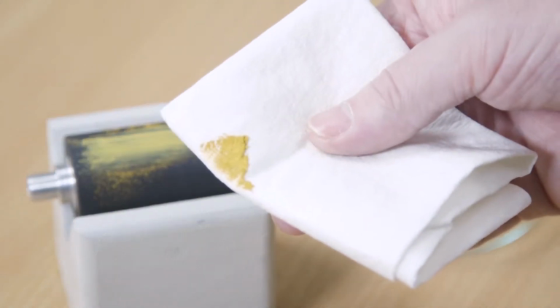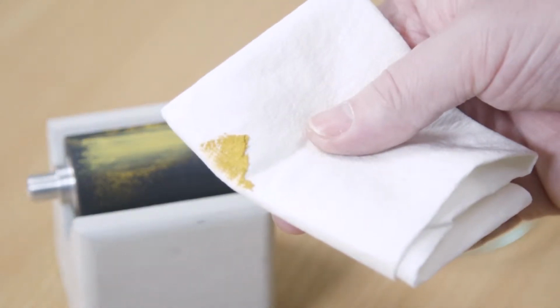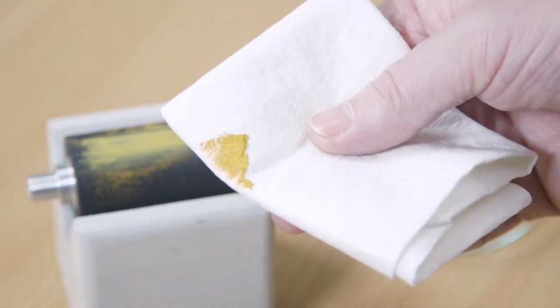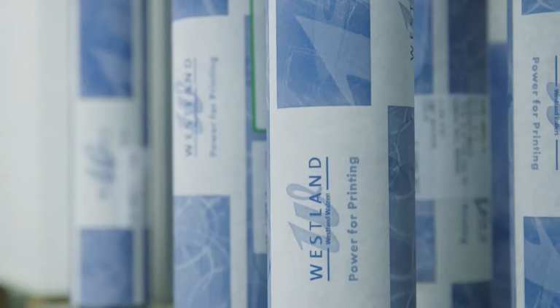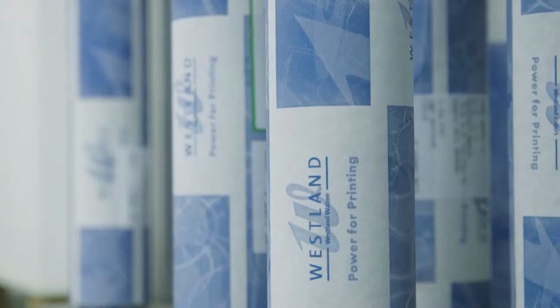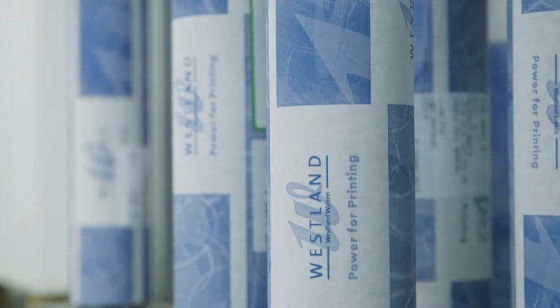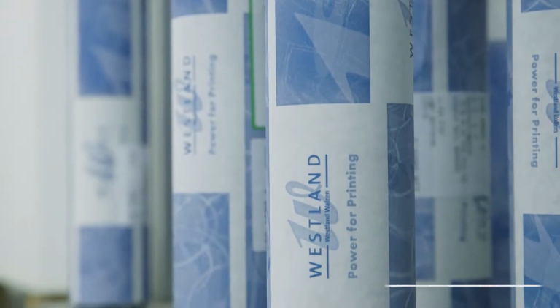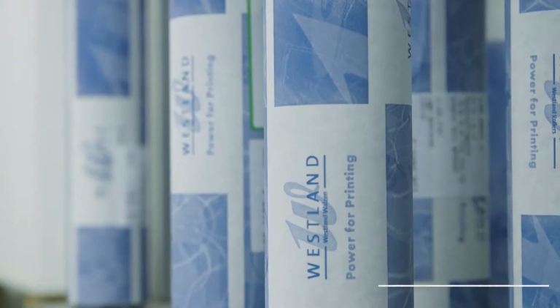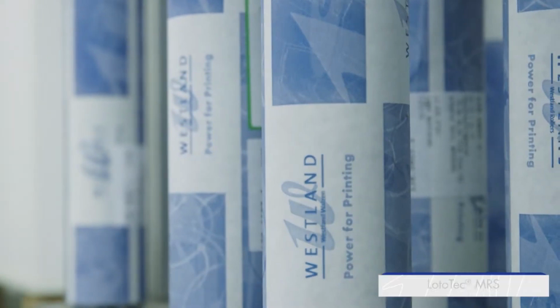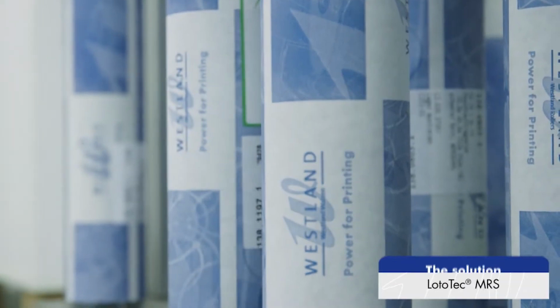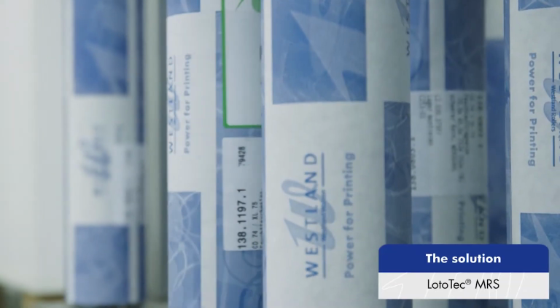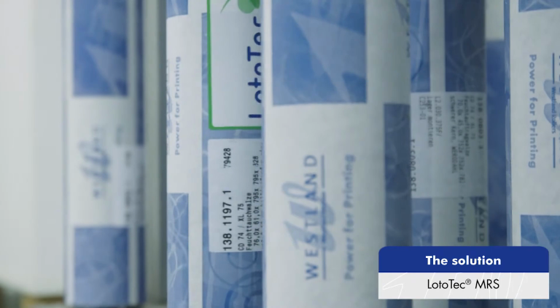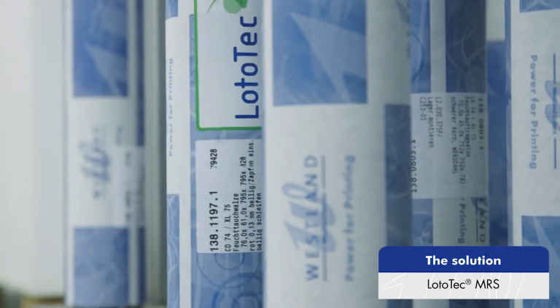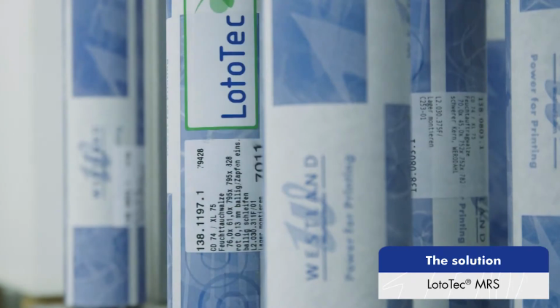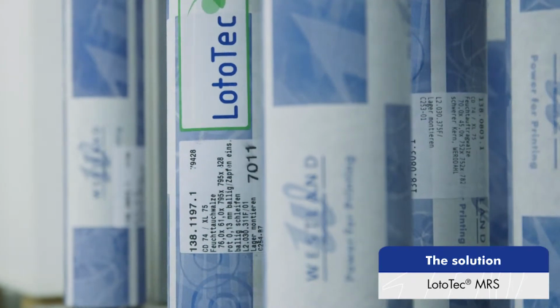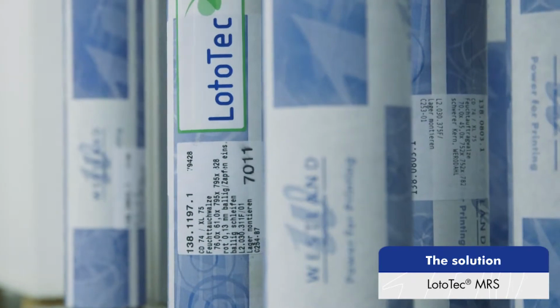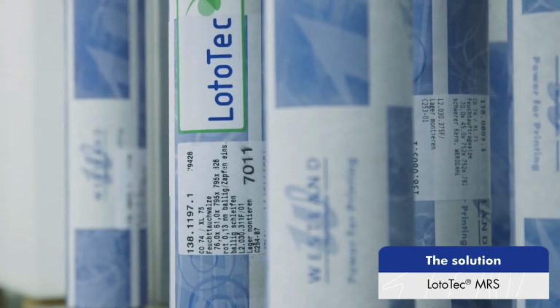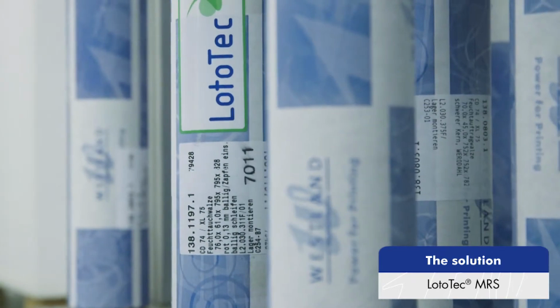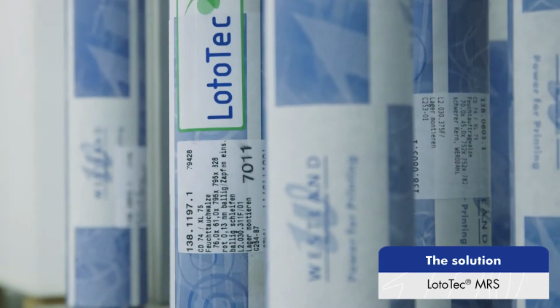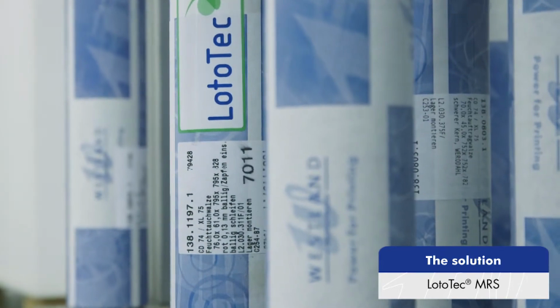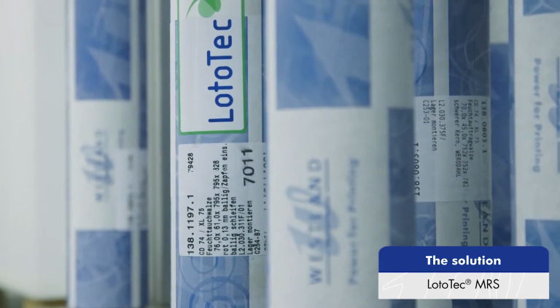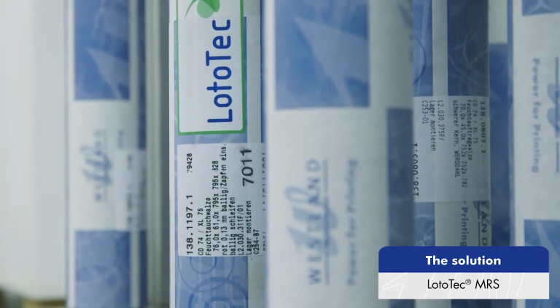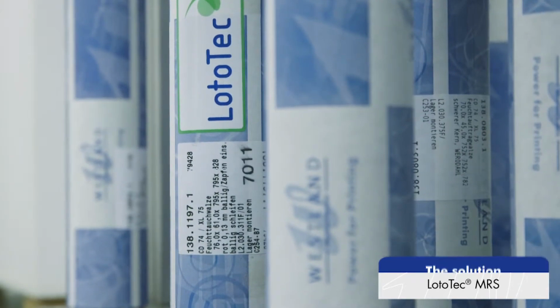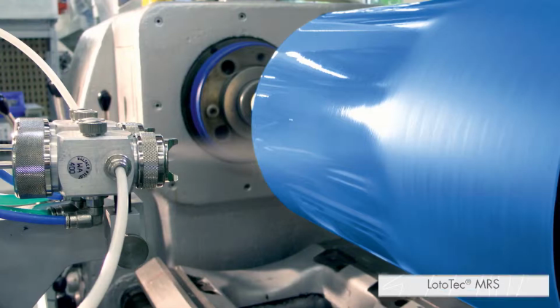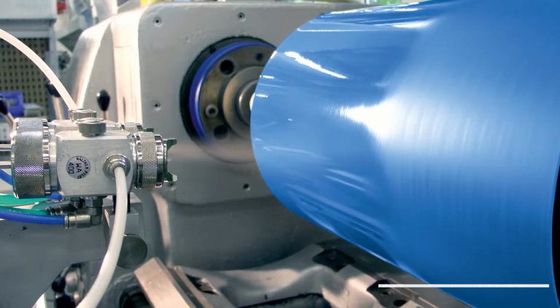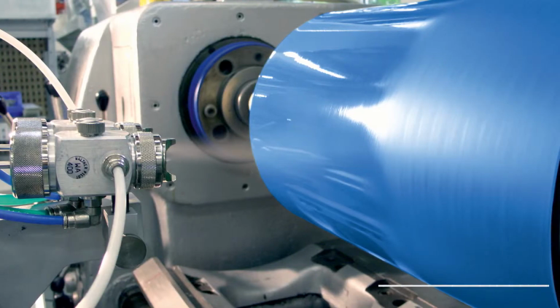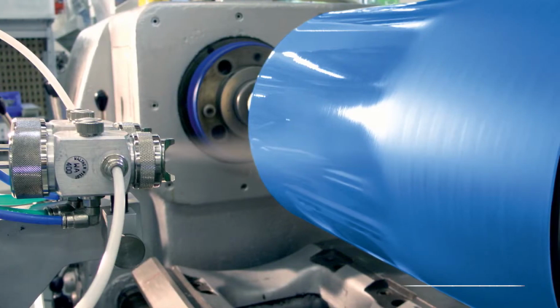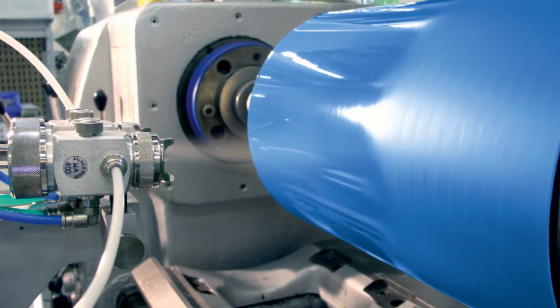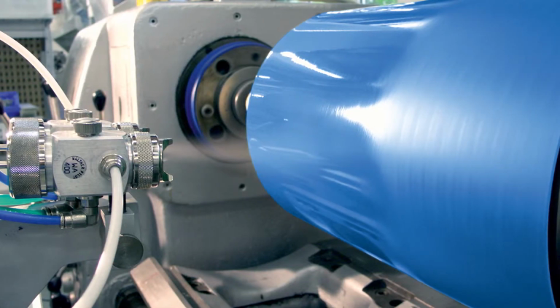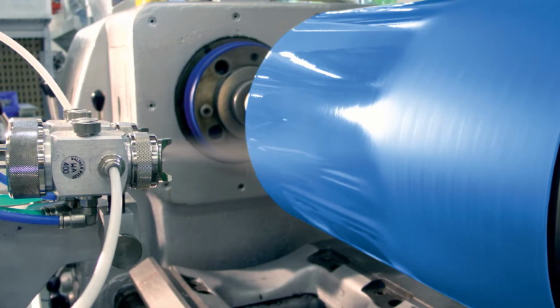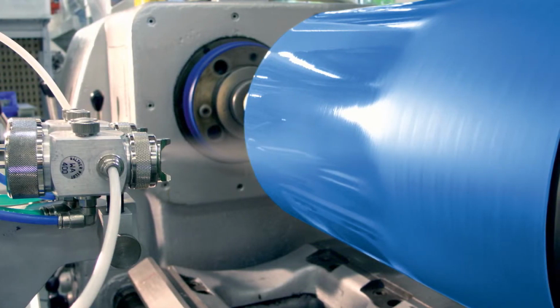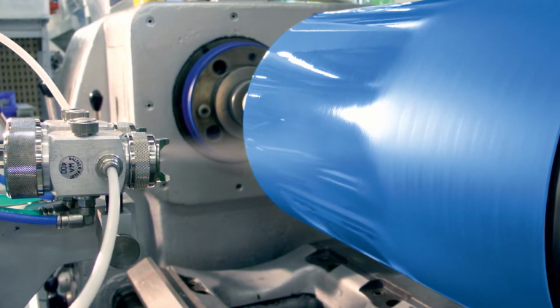The solution – Lototec MRS, the modular roller system with the patented Lototec coating.